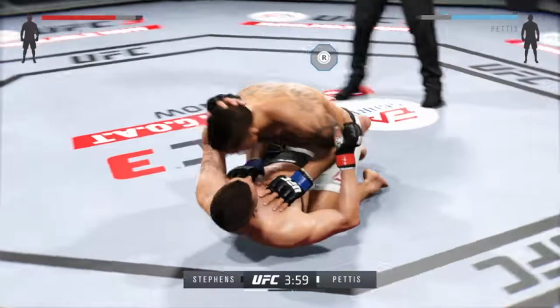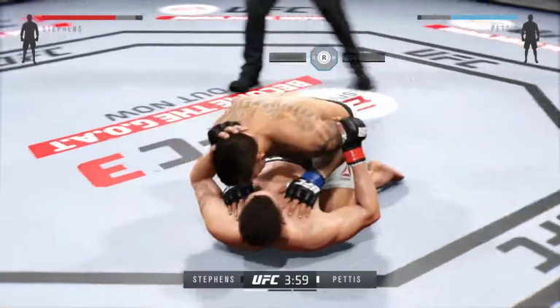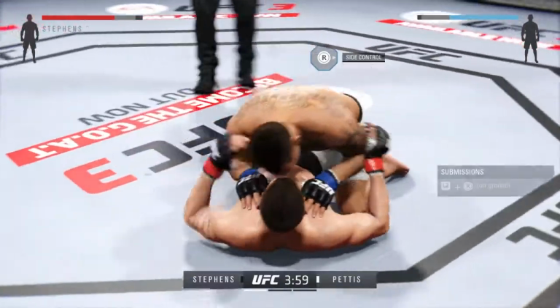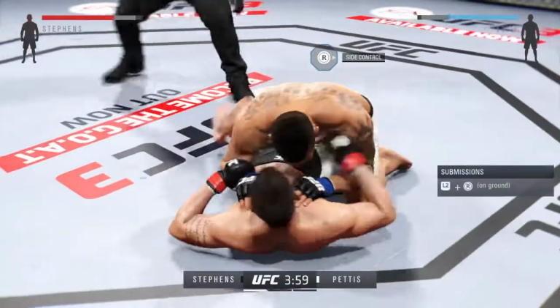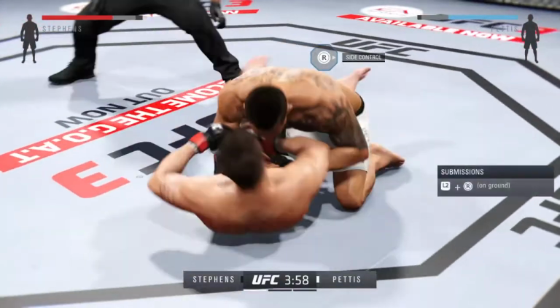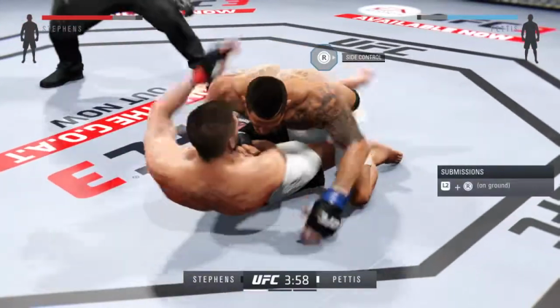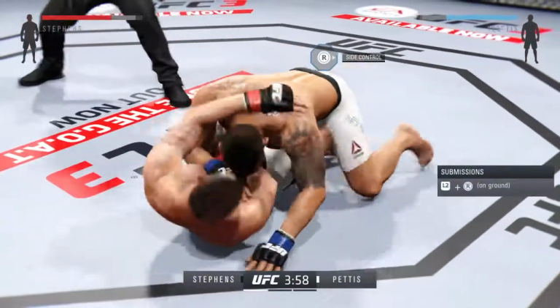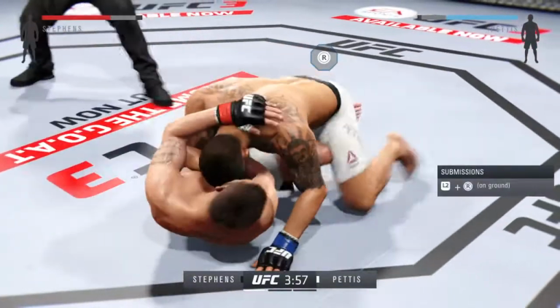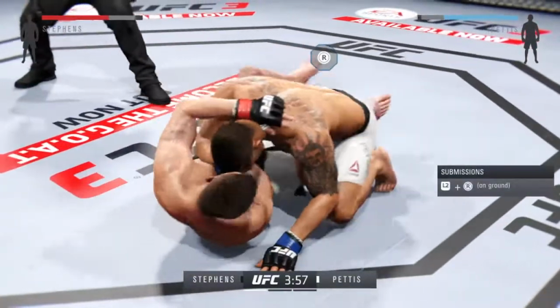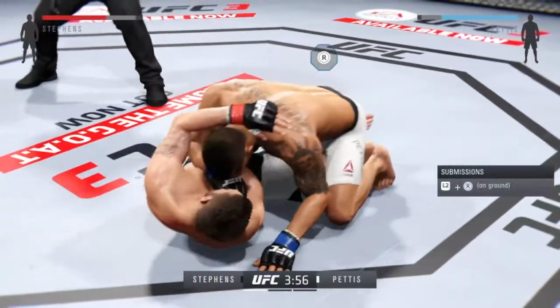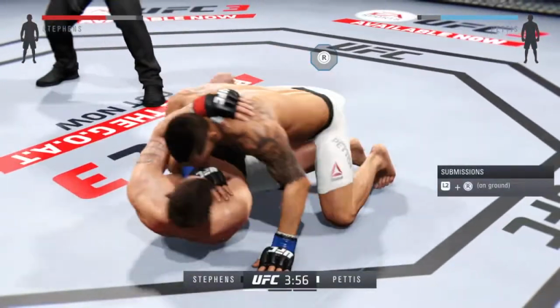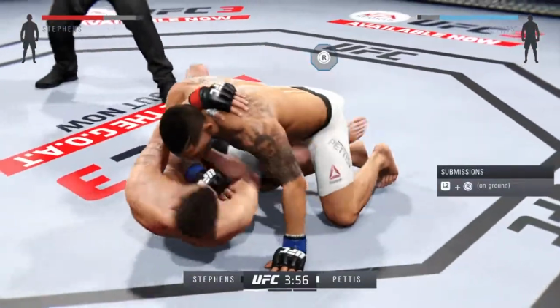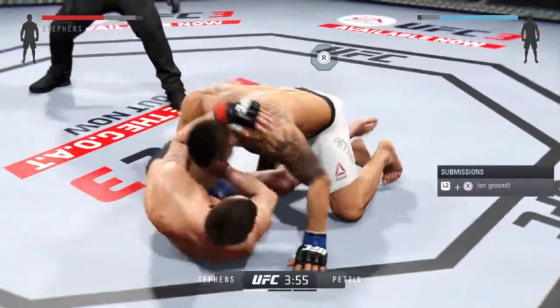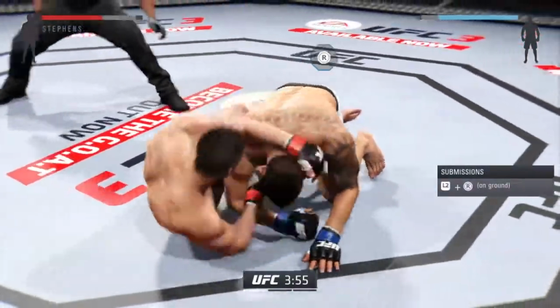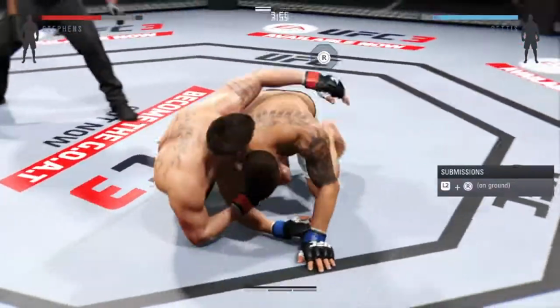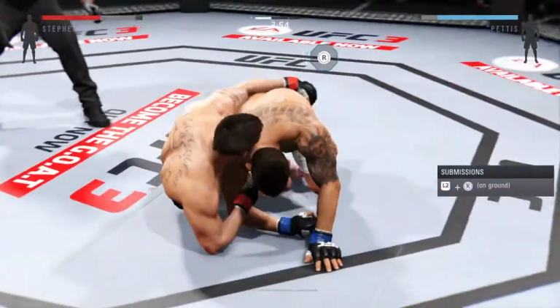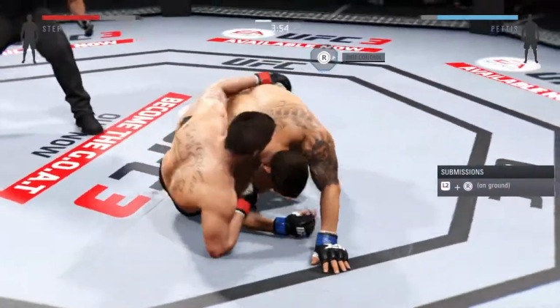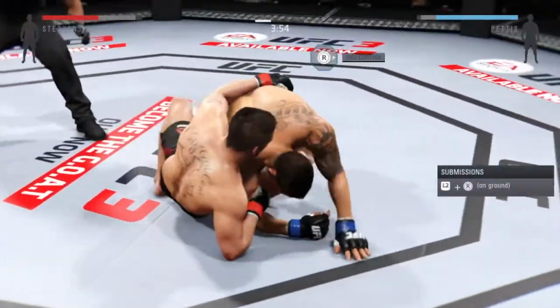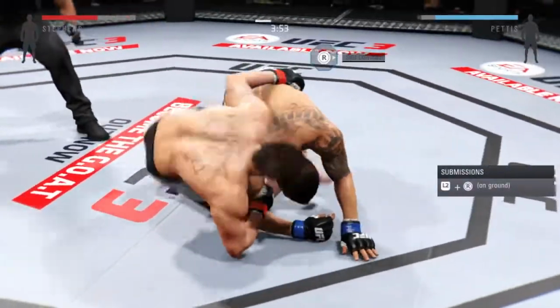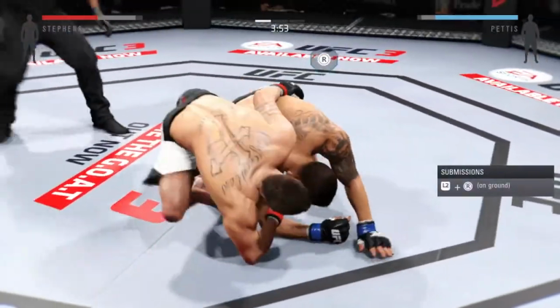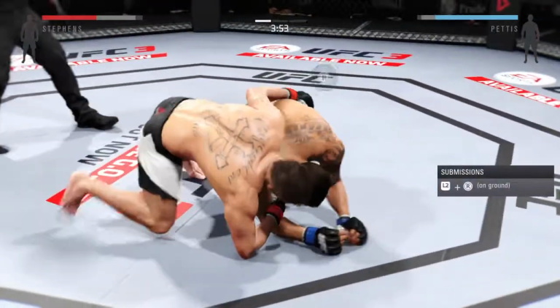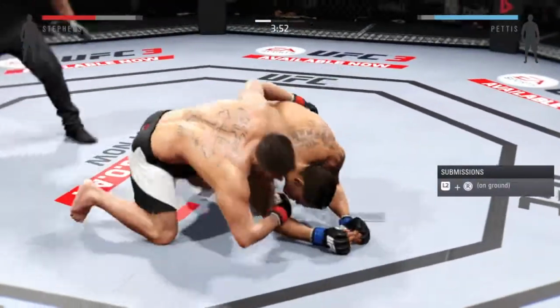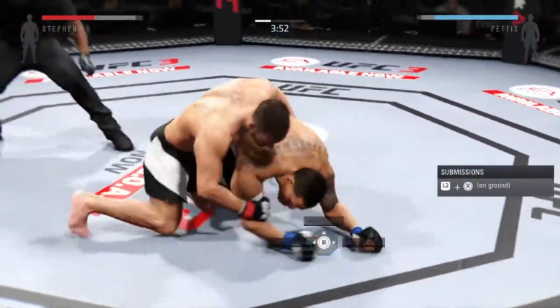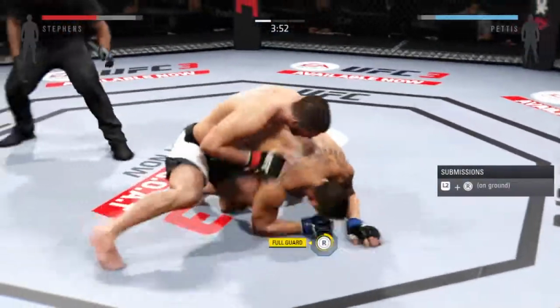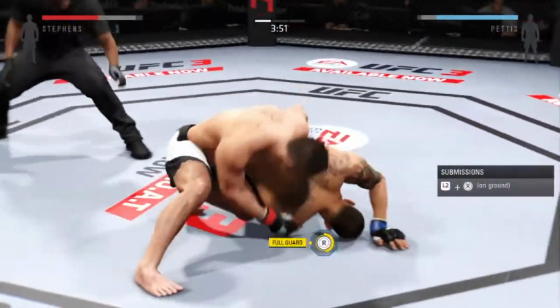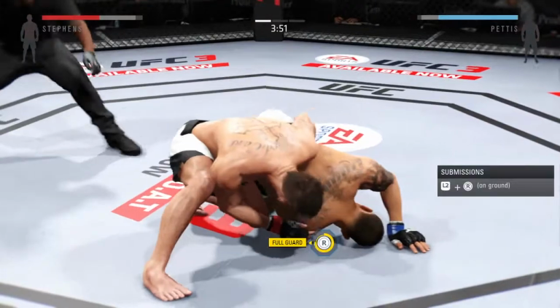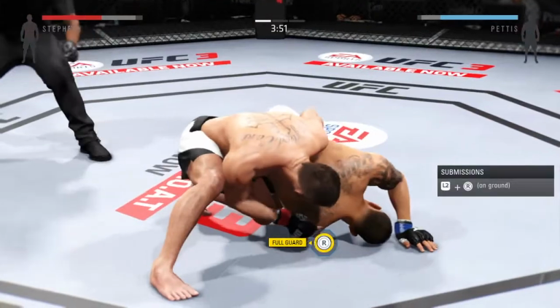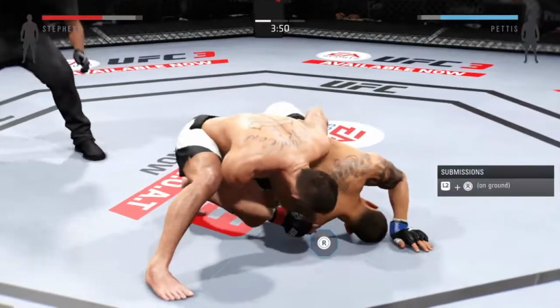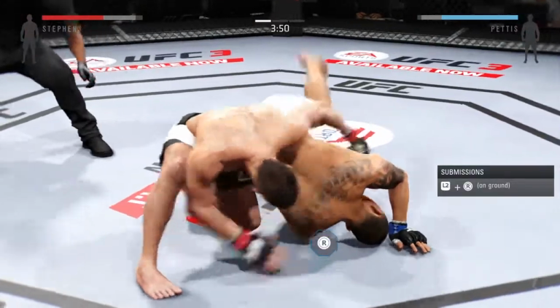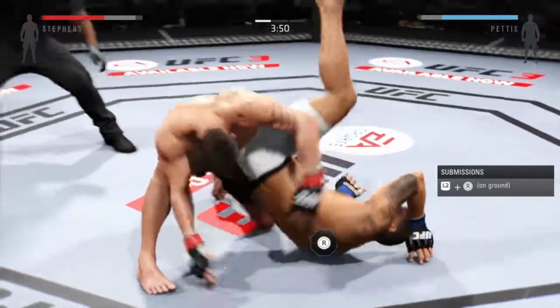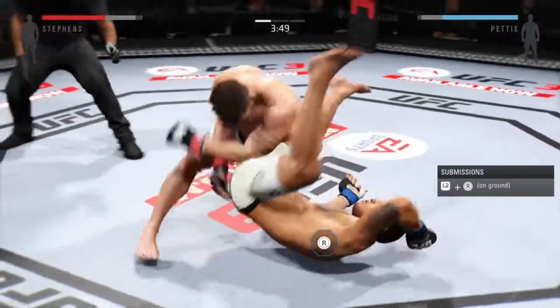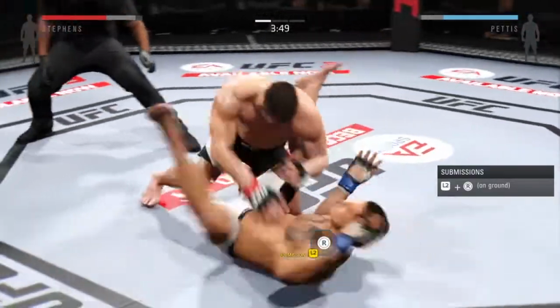Hip escape — nice hip escape. And he's got the reversal.